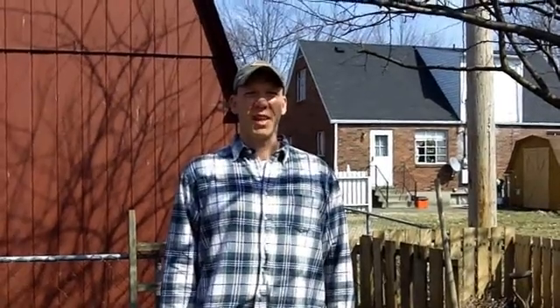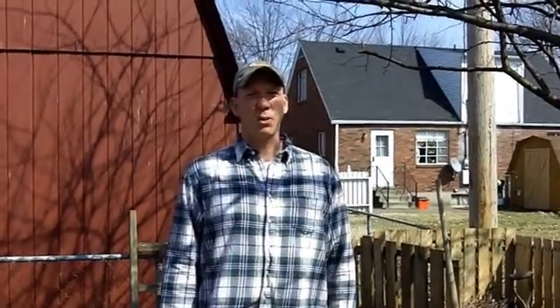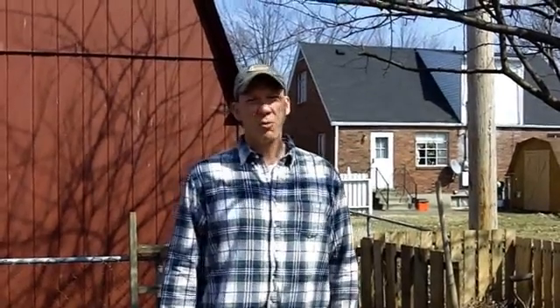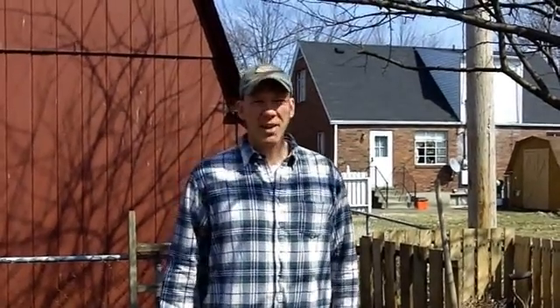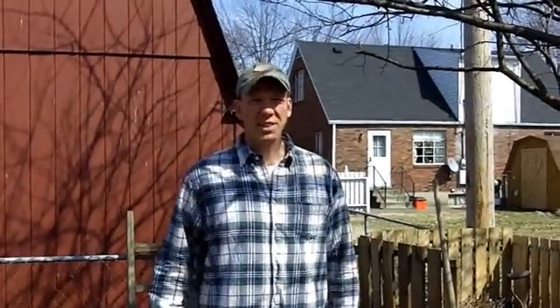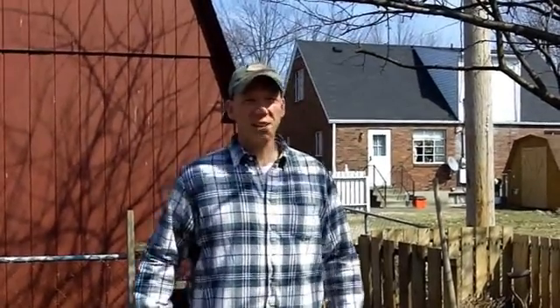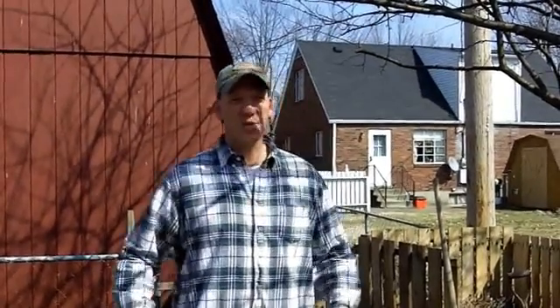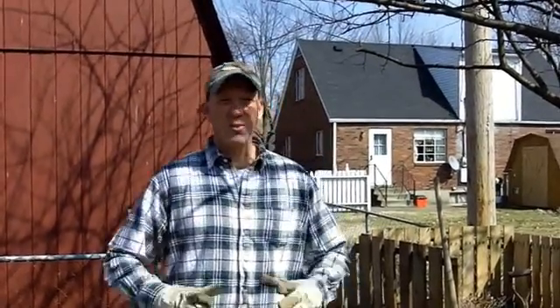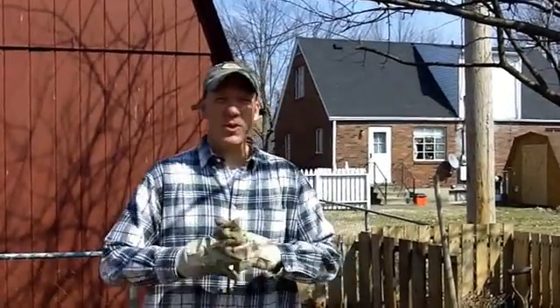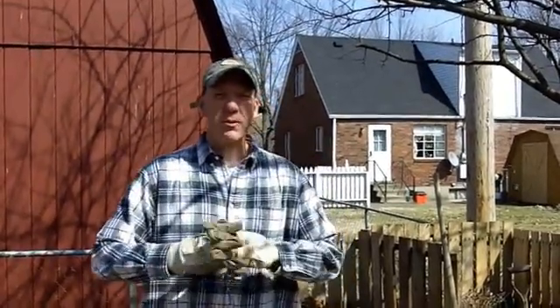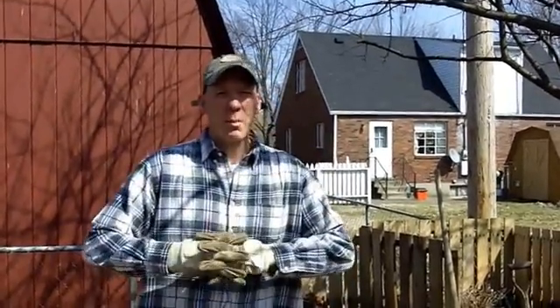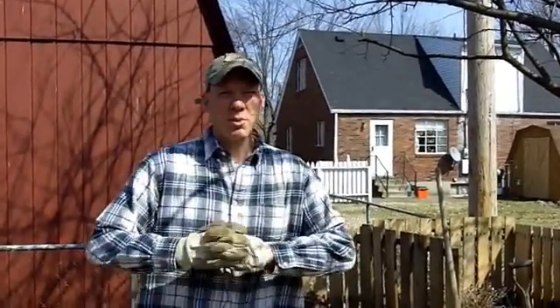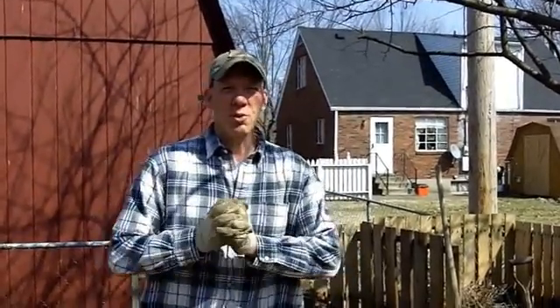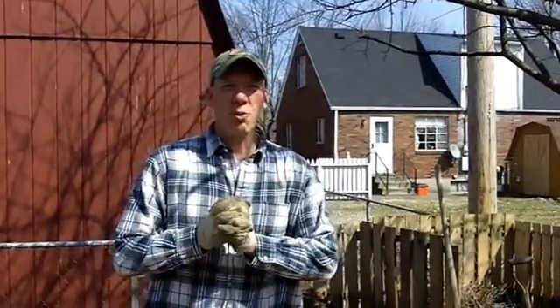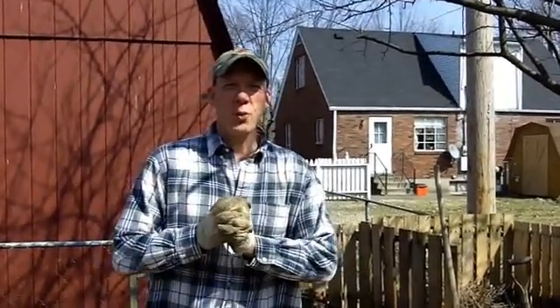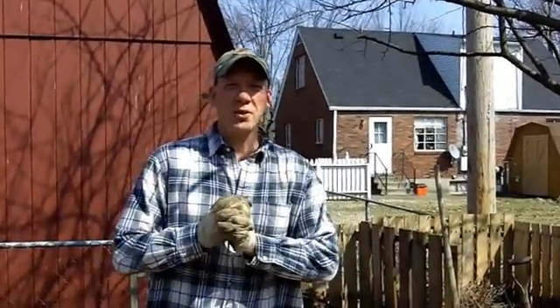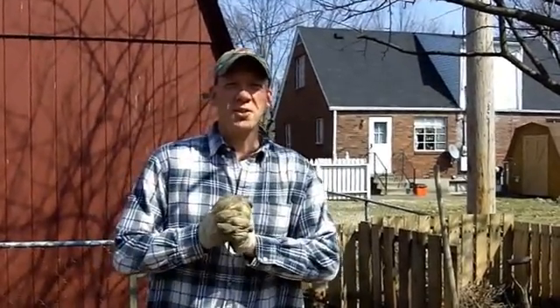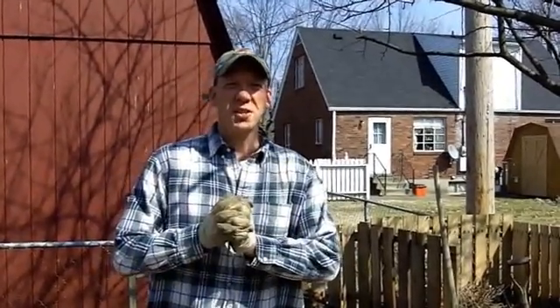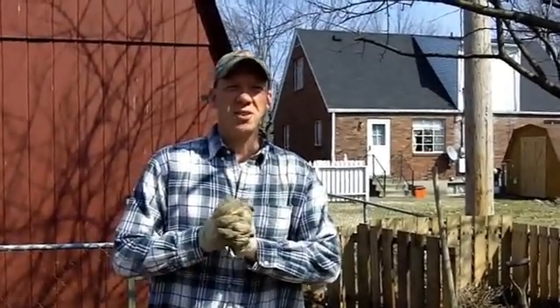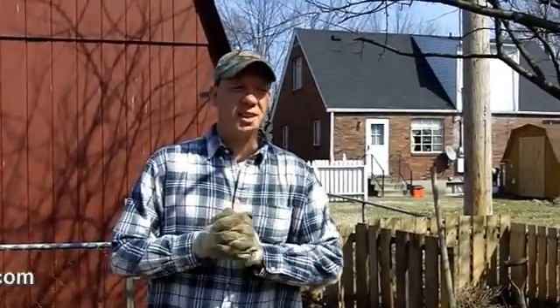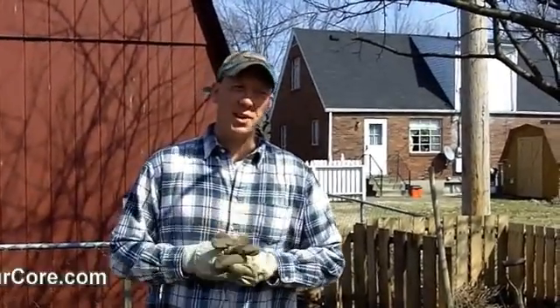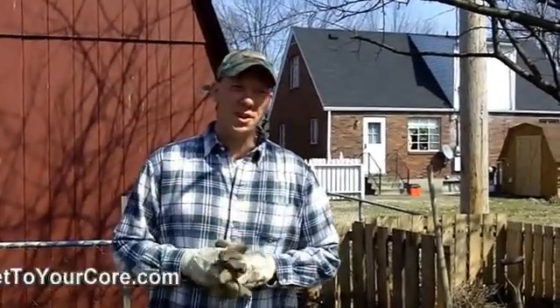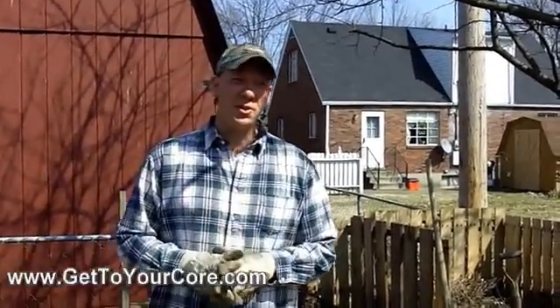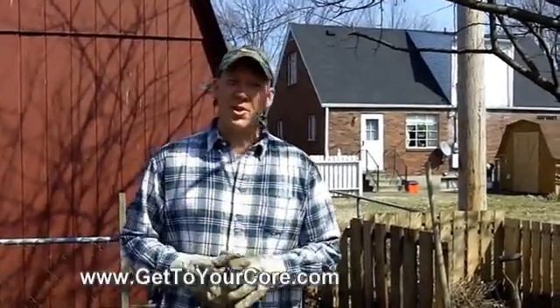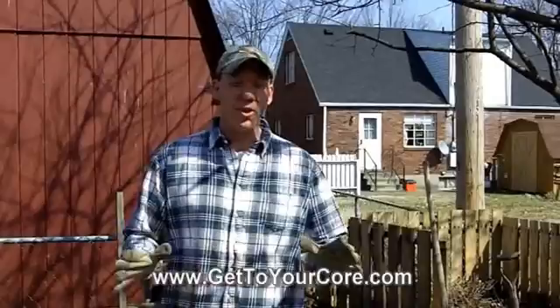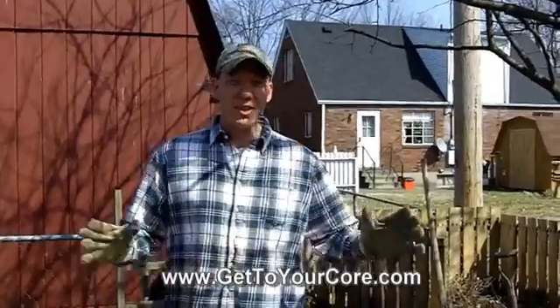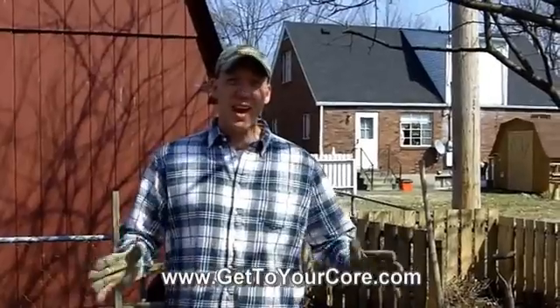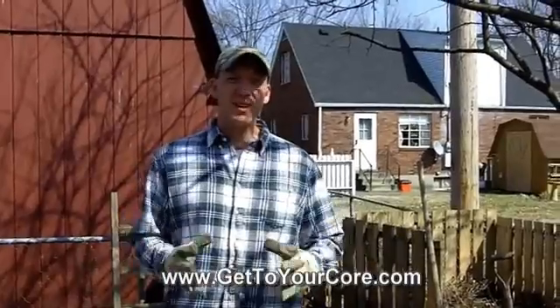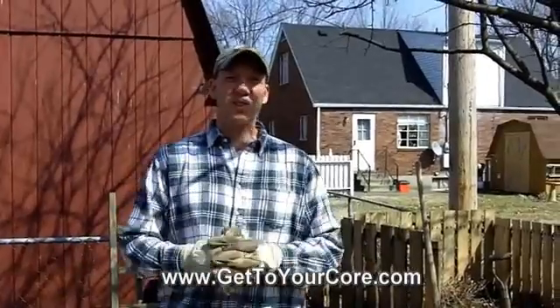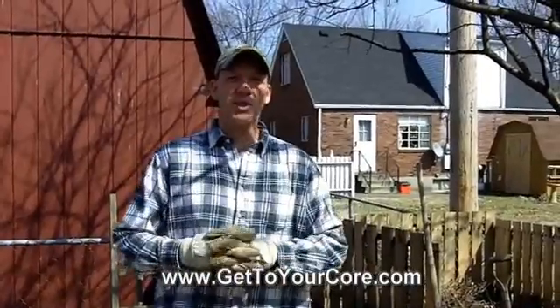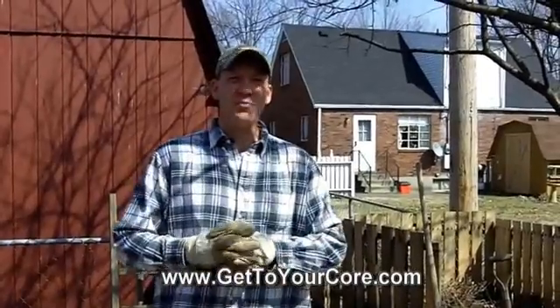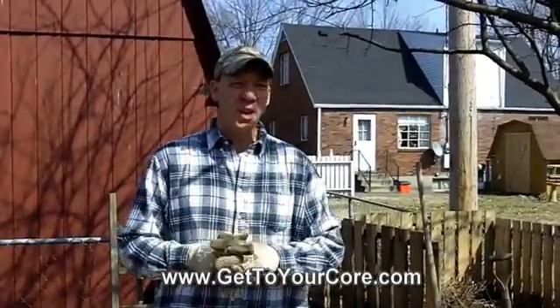Hello everybody, it's Dr. Steve with another episode of Core Wellness TV and another garden cast edition.